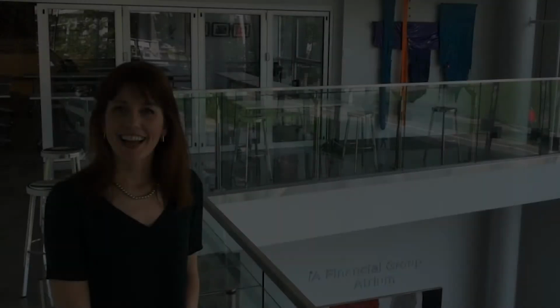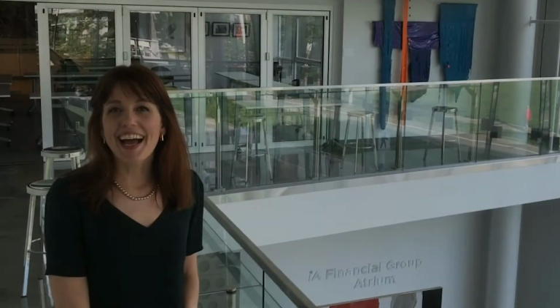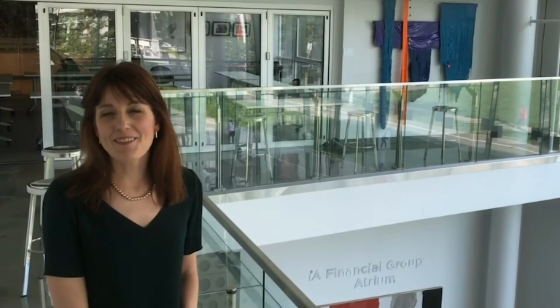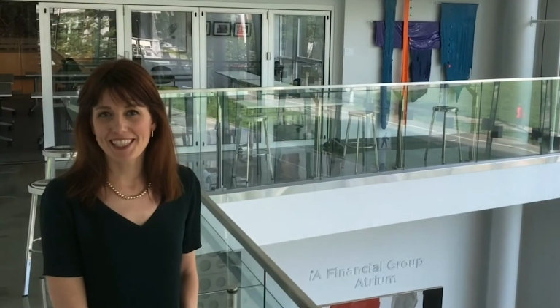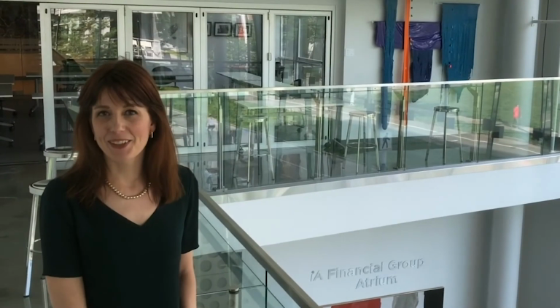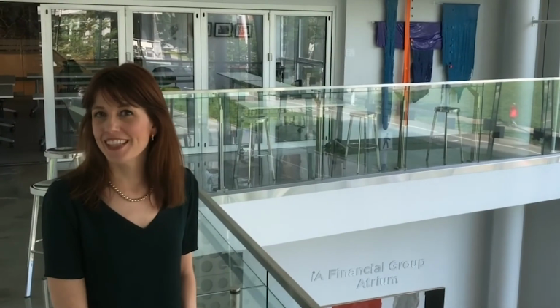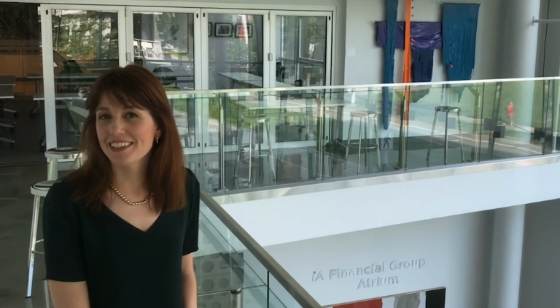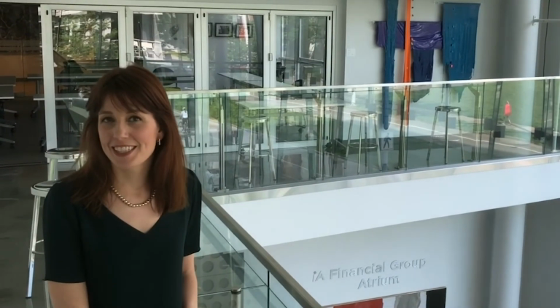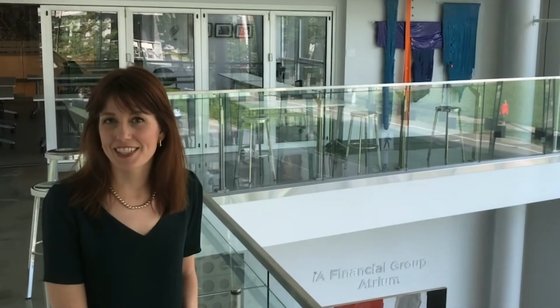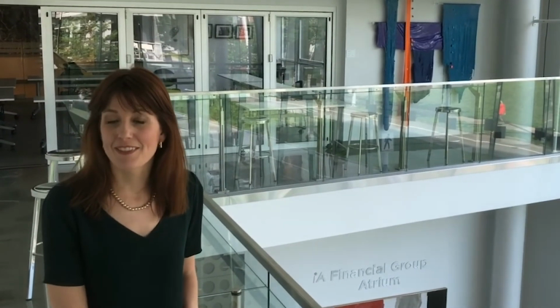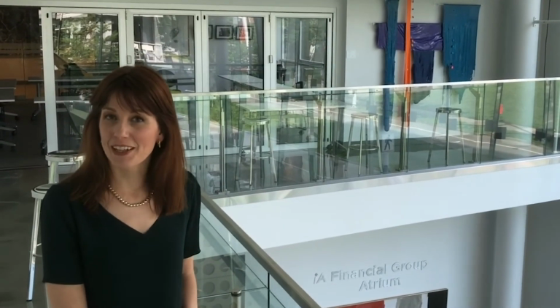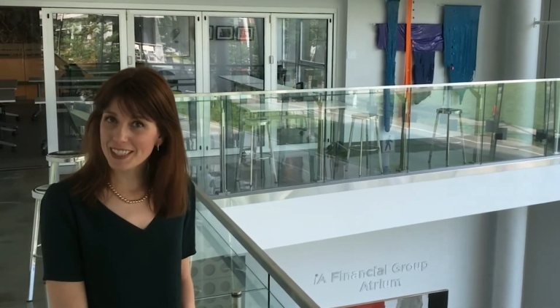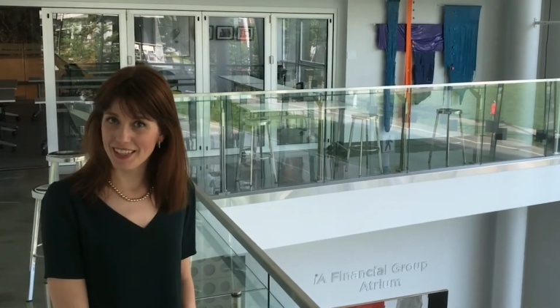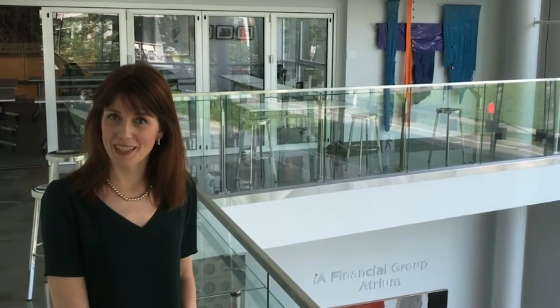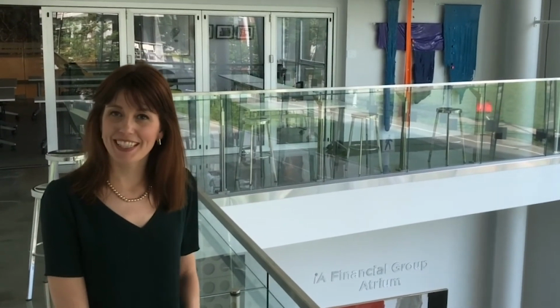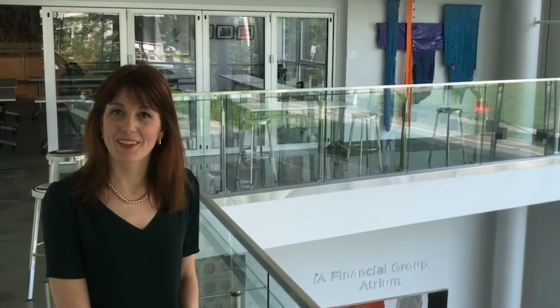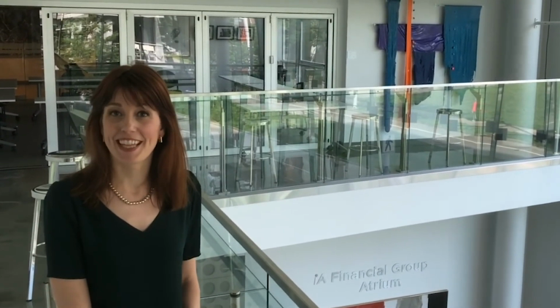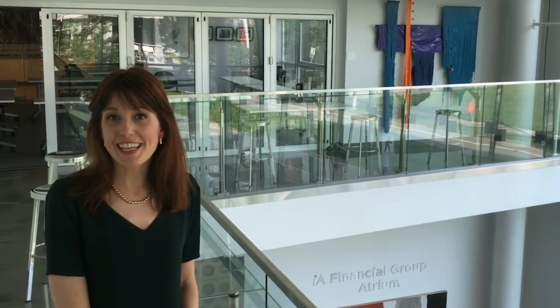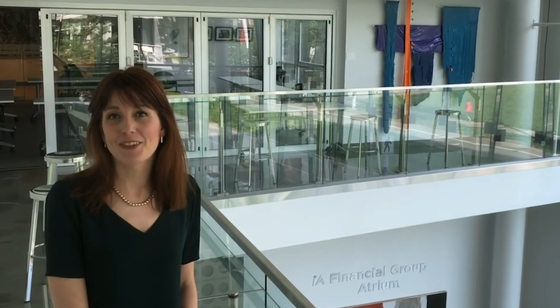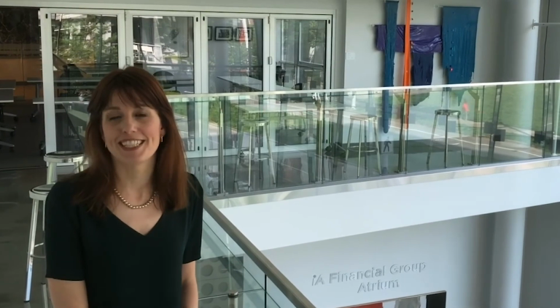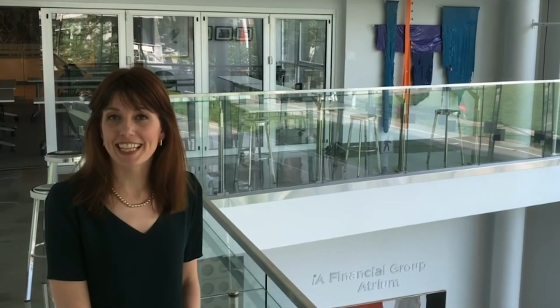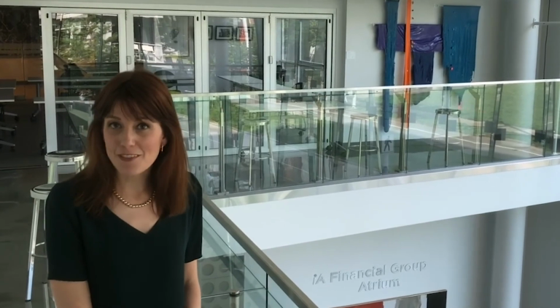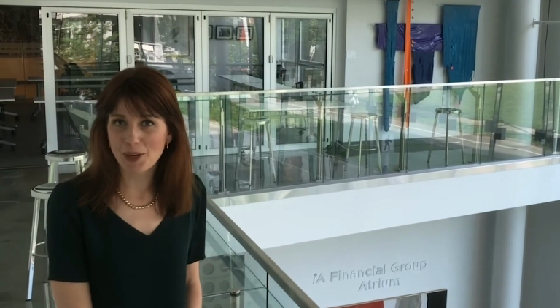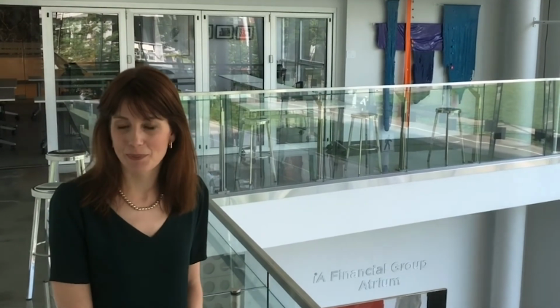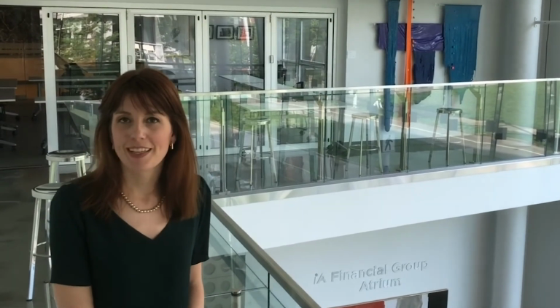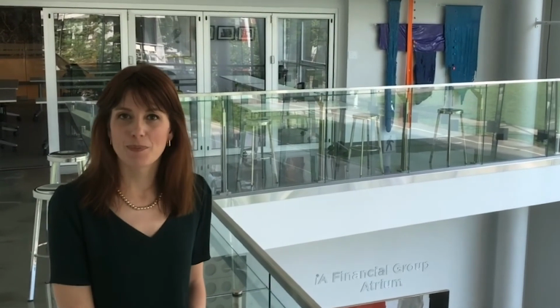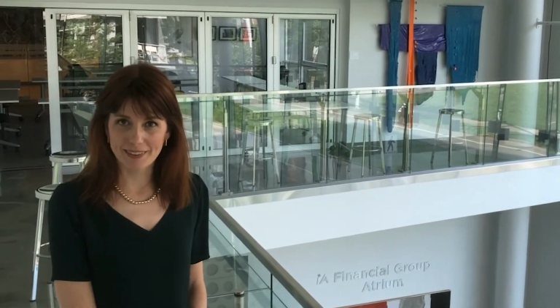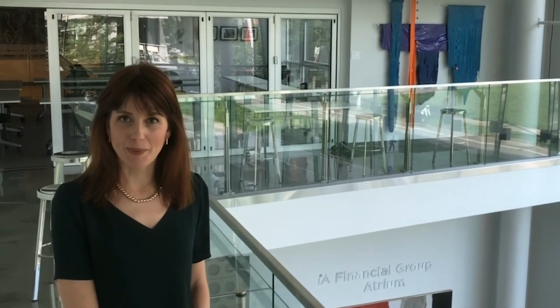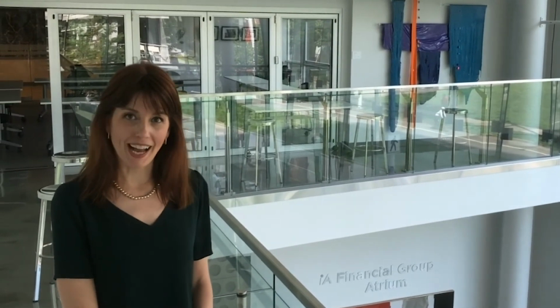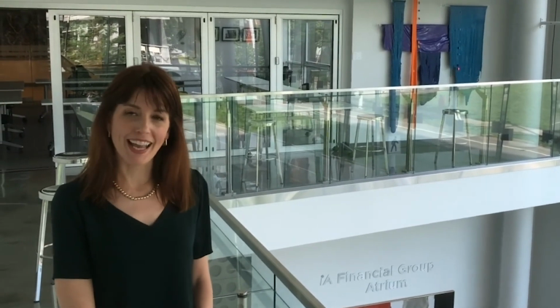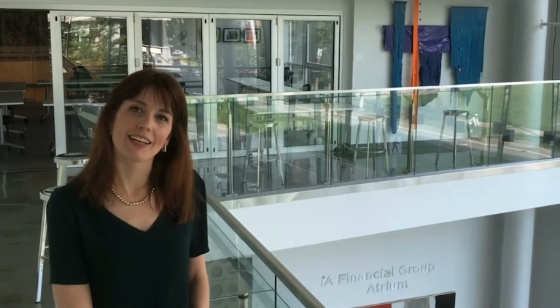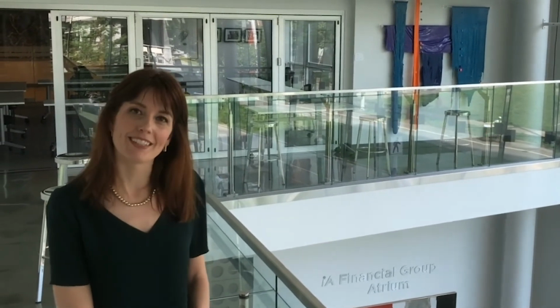Hi, I'm Ashley Corcoran, the Artistic Director of the Arts Club Theatre Company, and I want to thank you for watching Live From Home, sponsored by IA Financial.